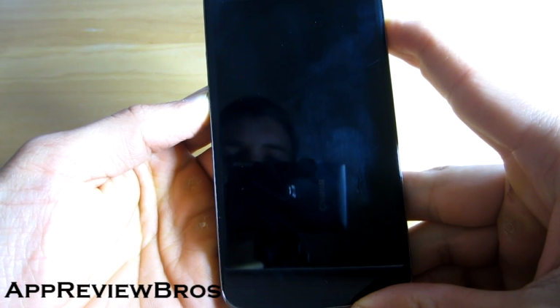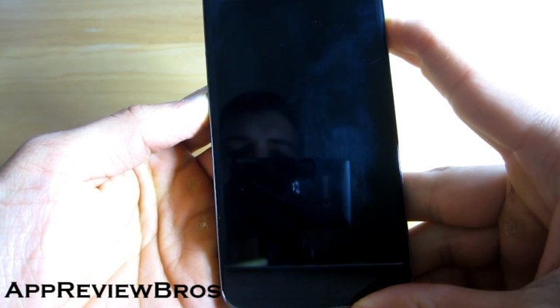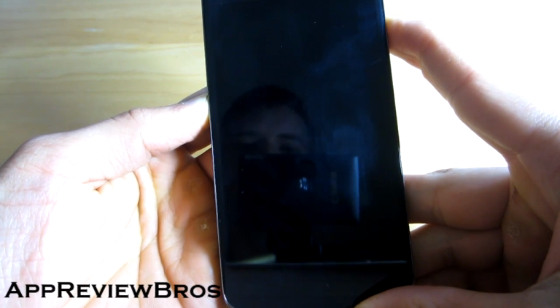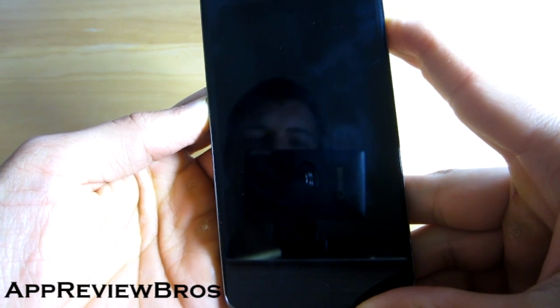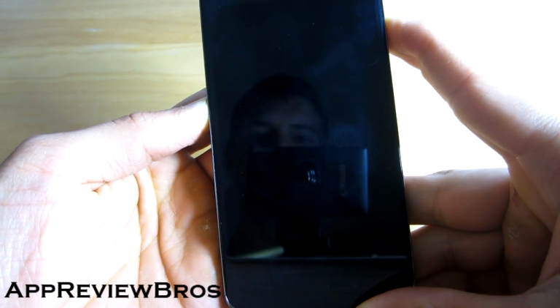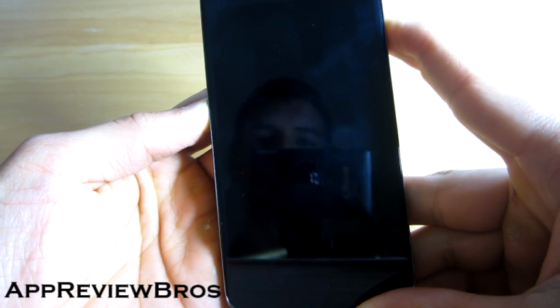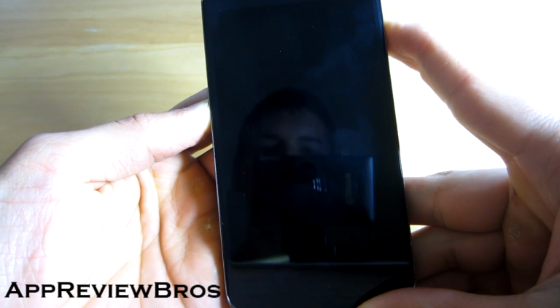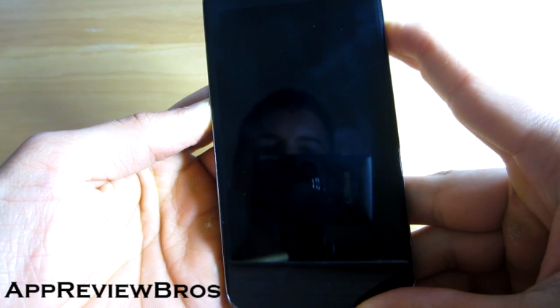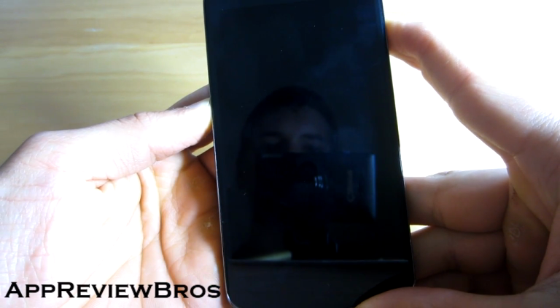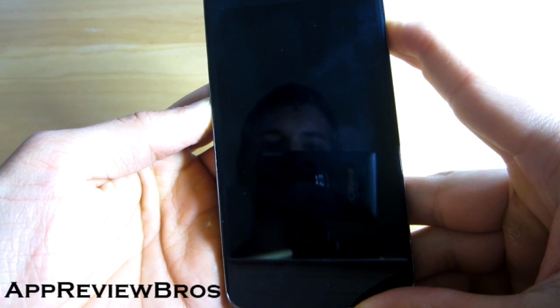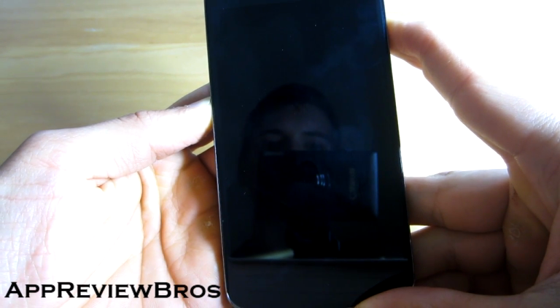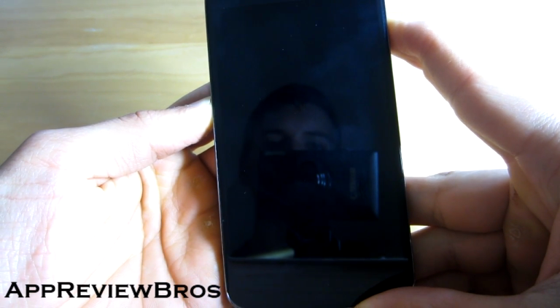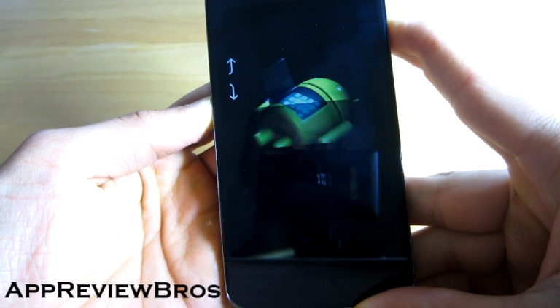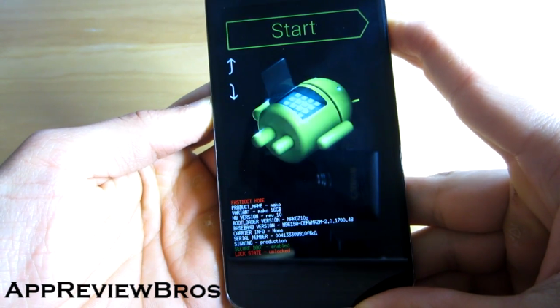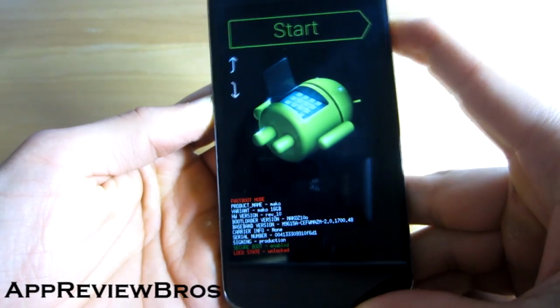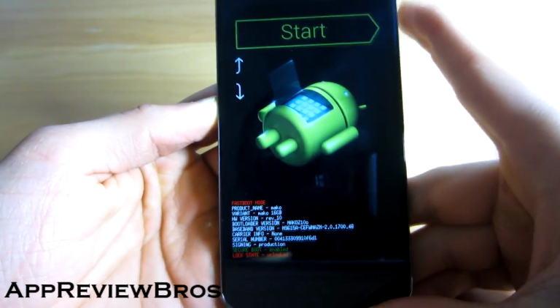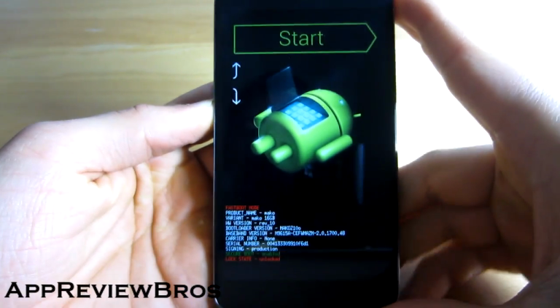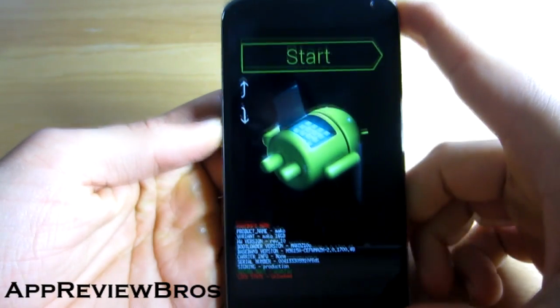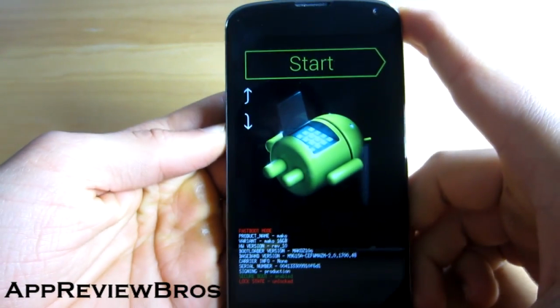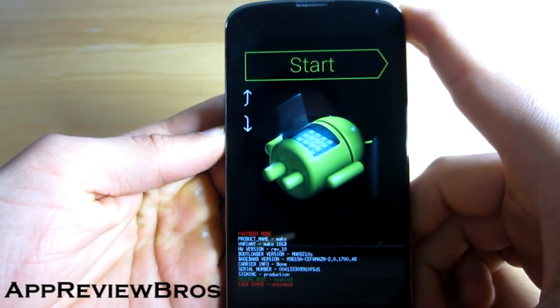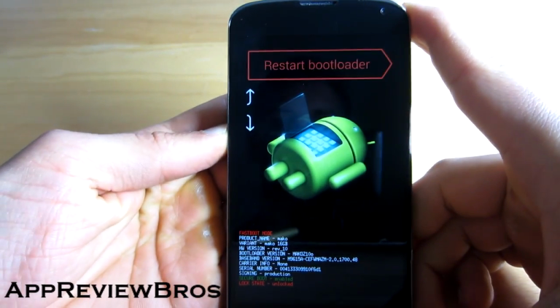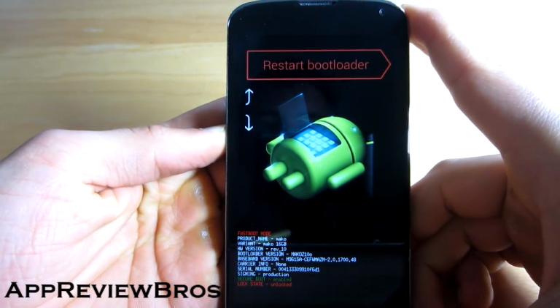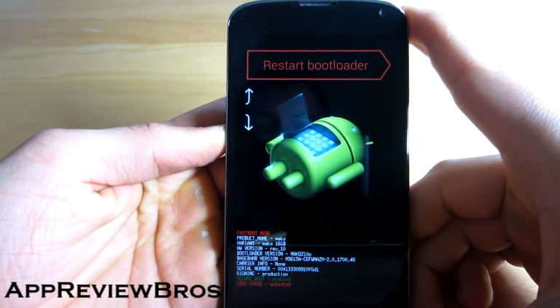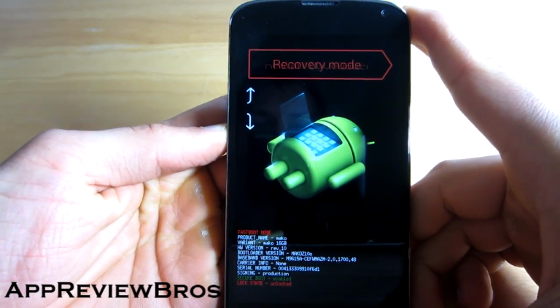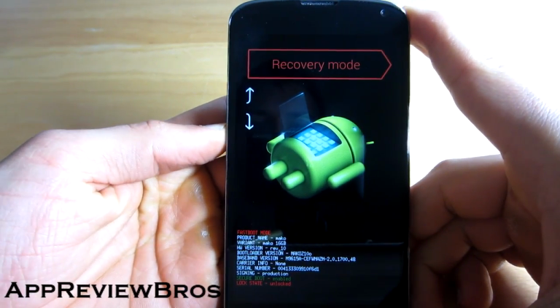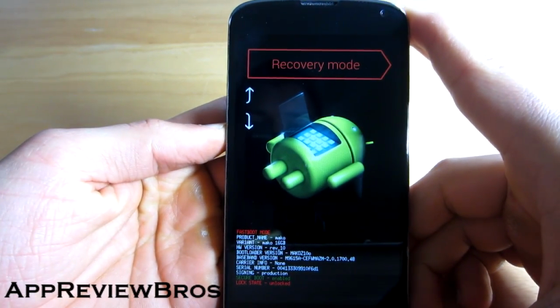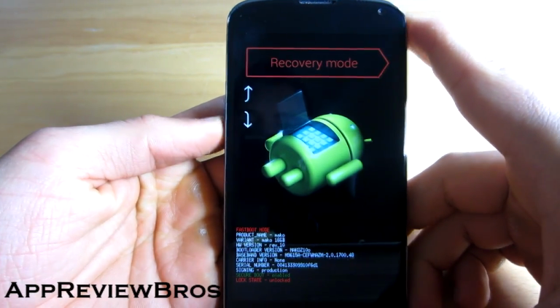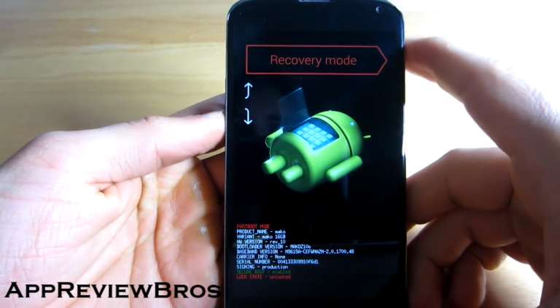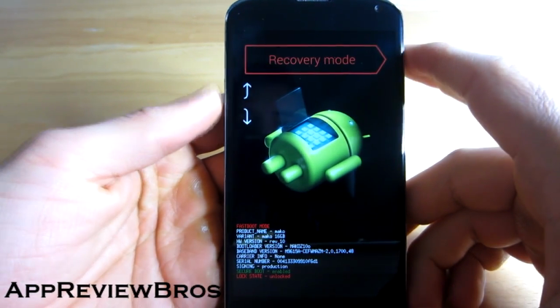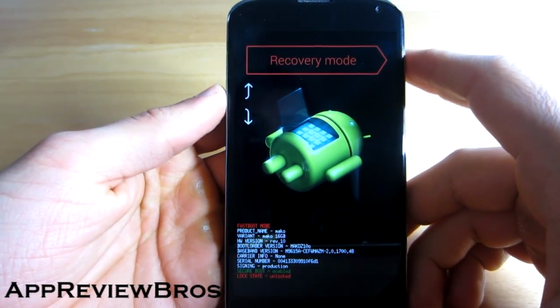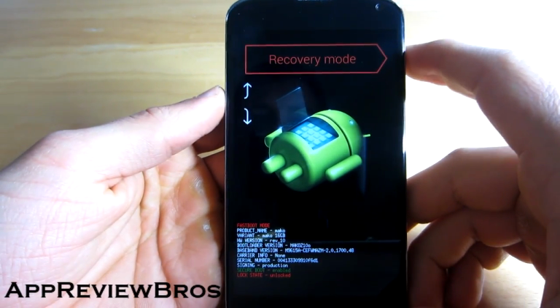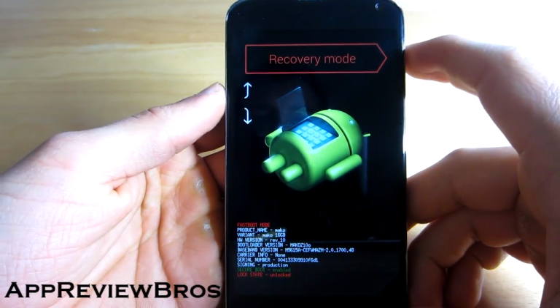Let's boot to custom recovery by holding down the volume down button plus the power rocker, and let's choose the recovery mode.